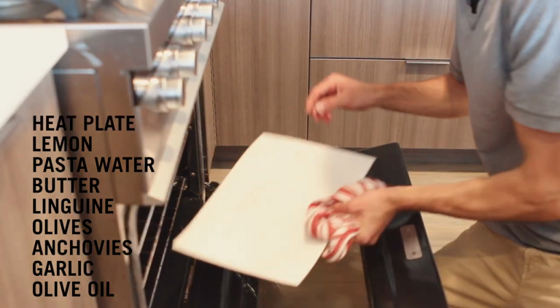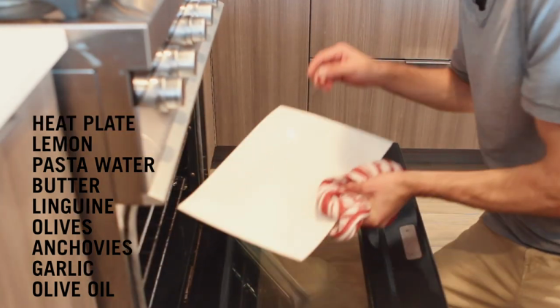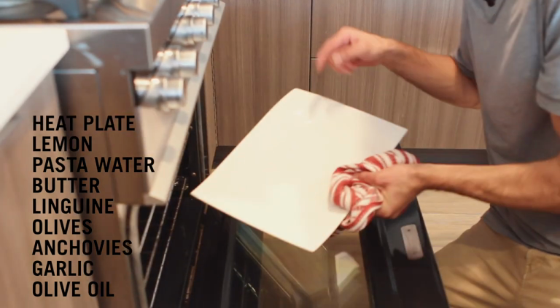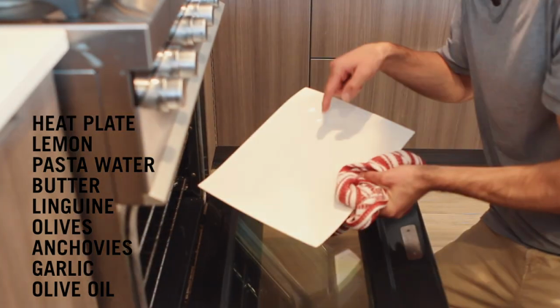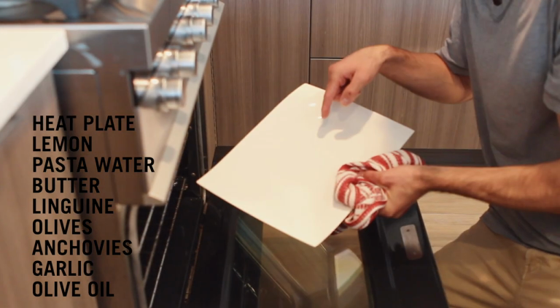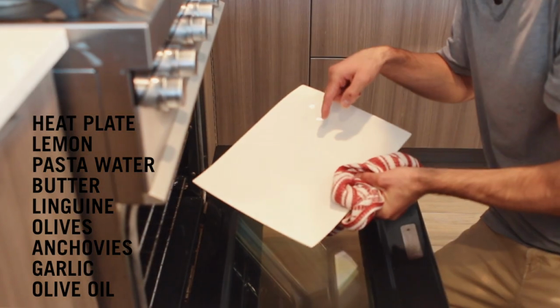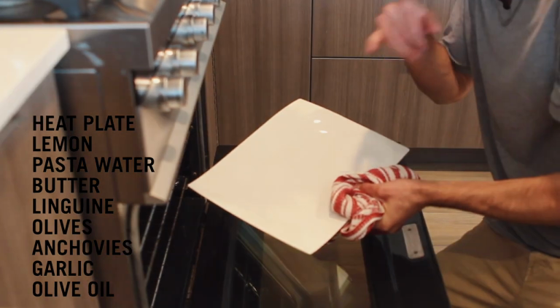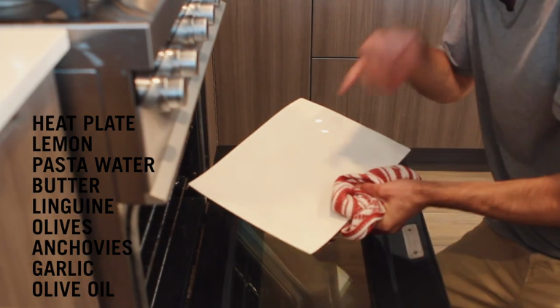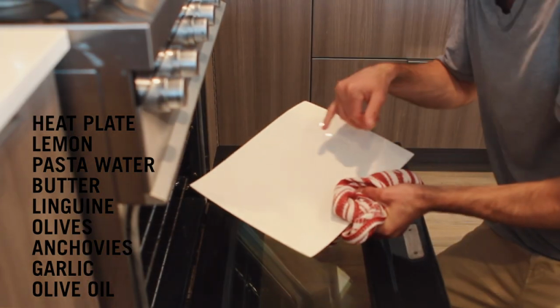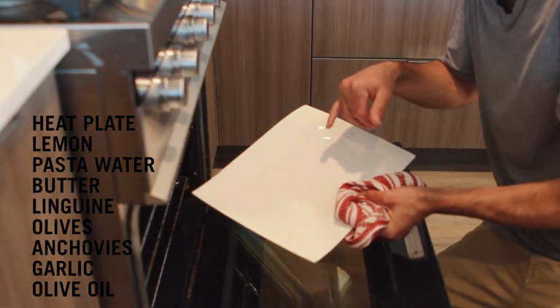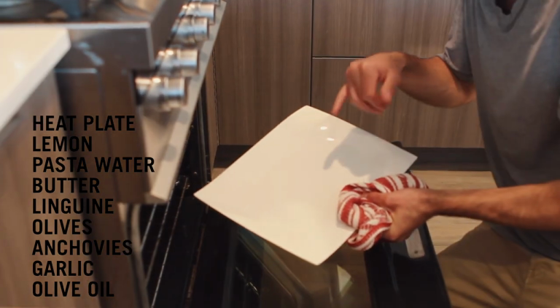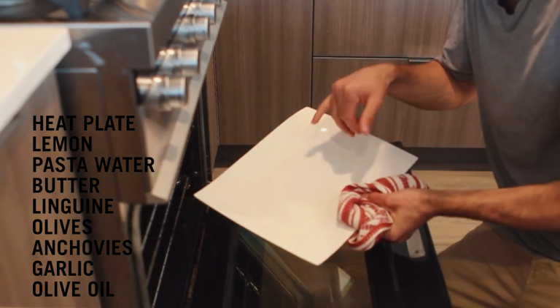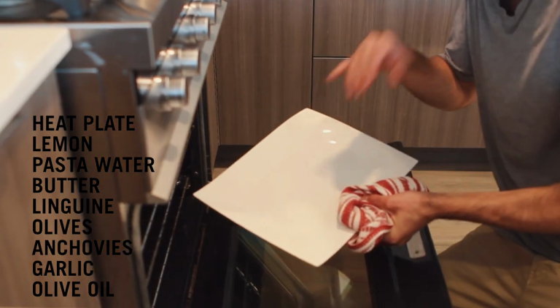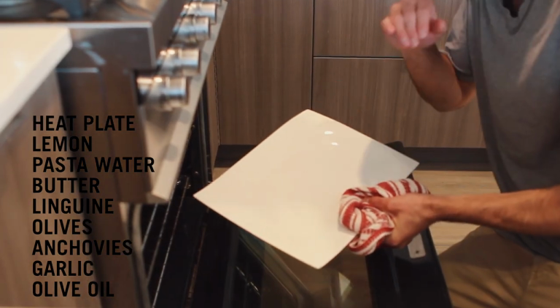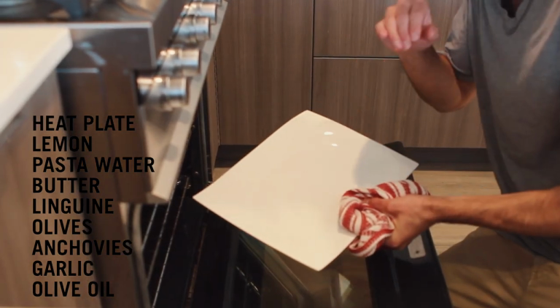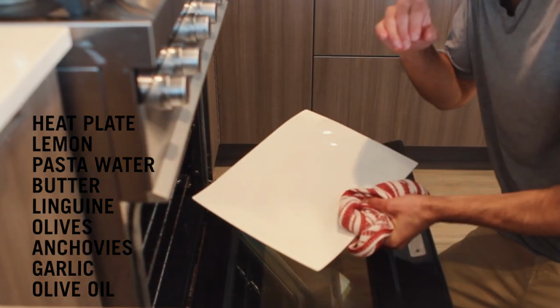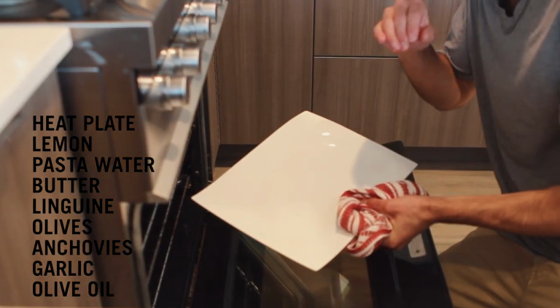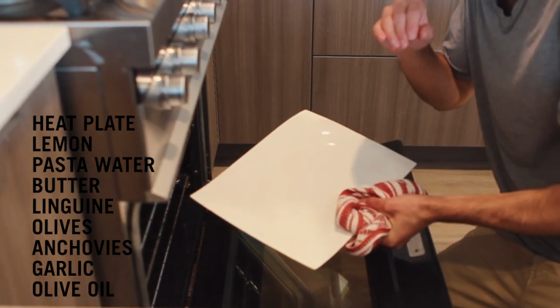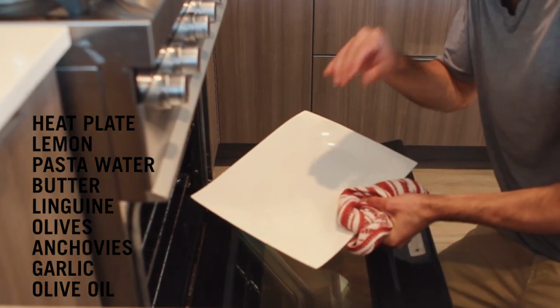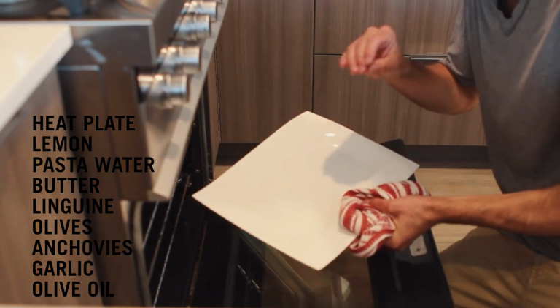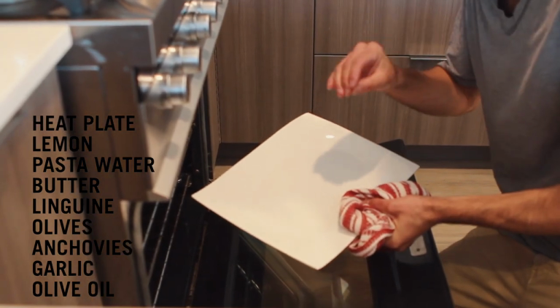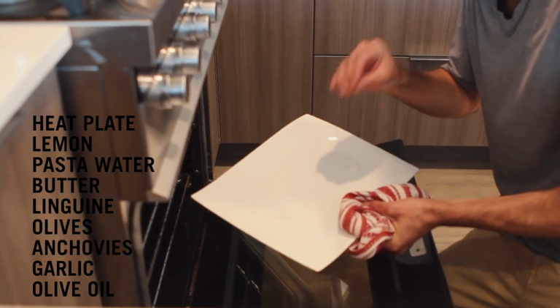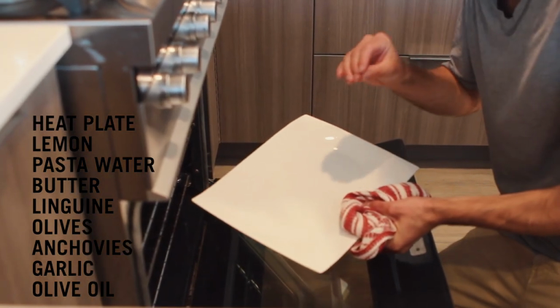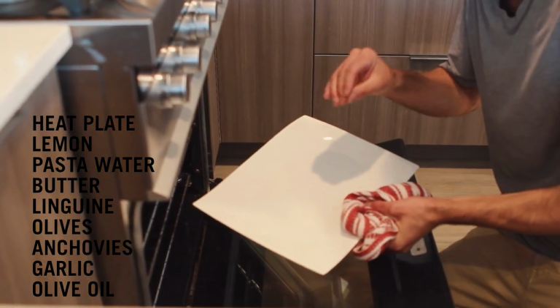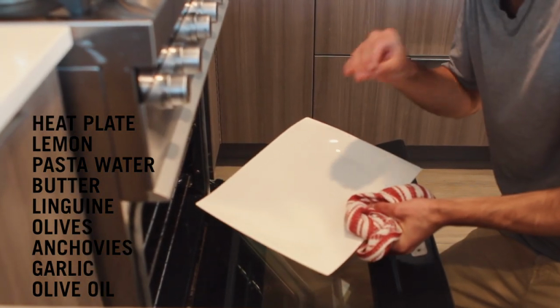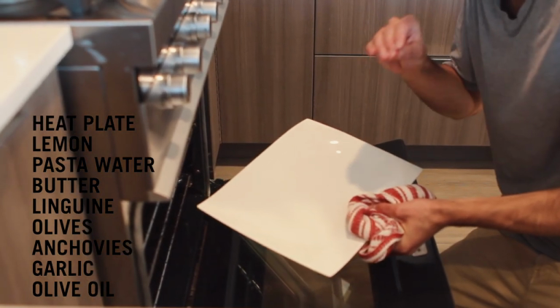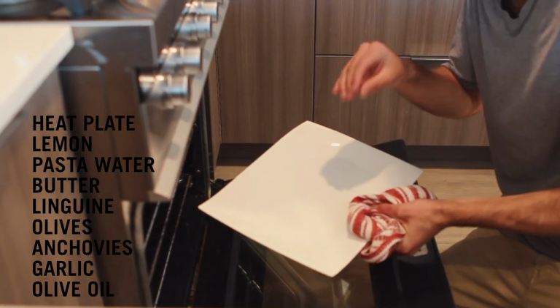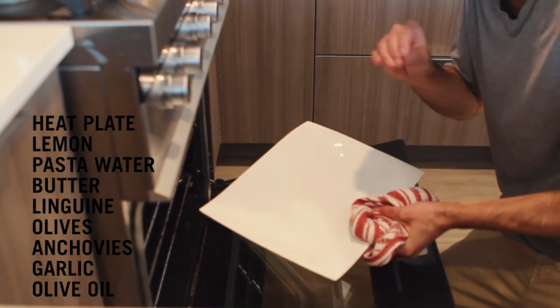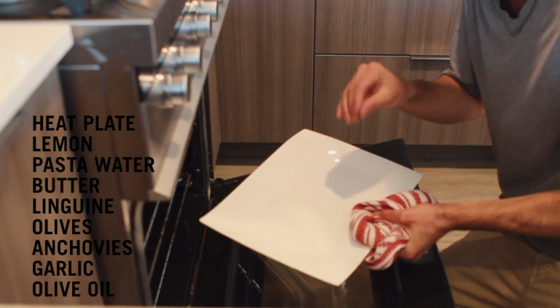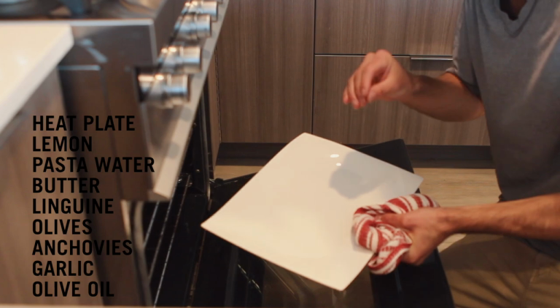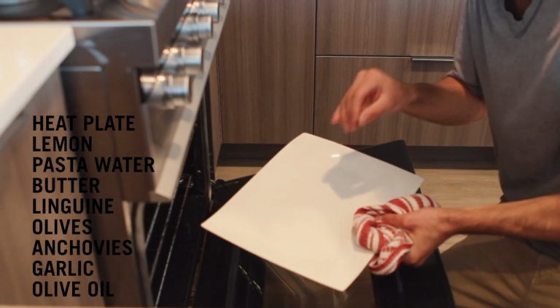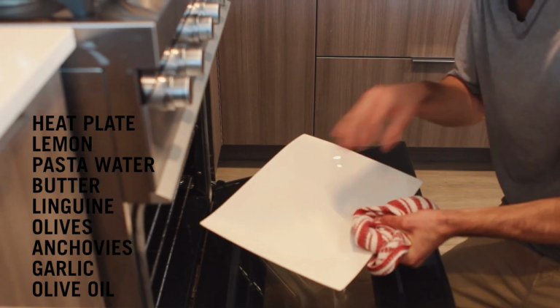Always heat the plate — nothing will suck heat out of your food like putting it on a cold plate.